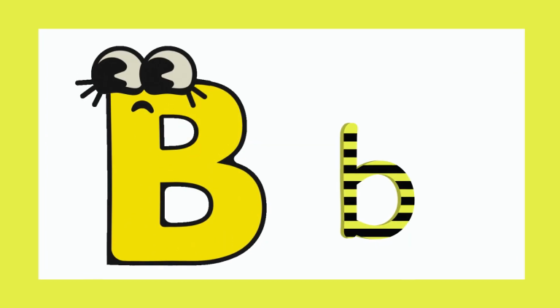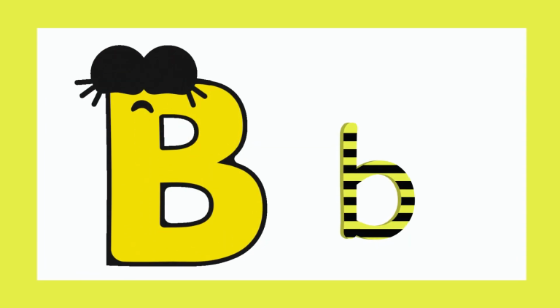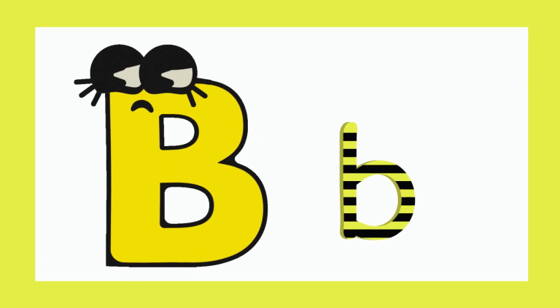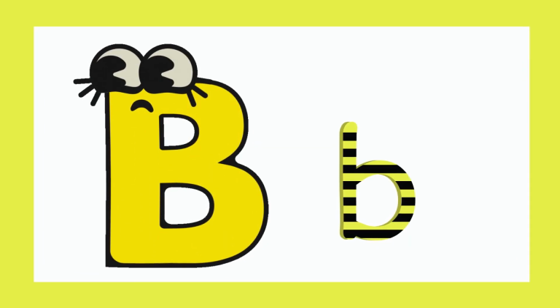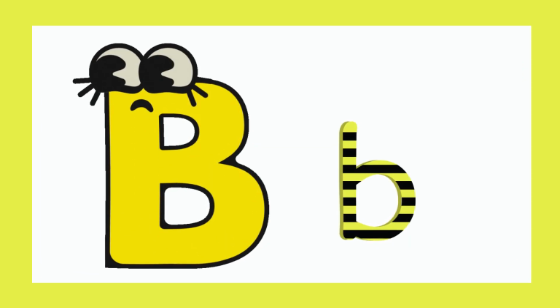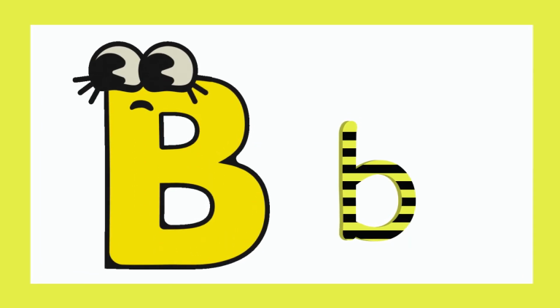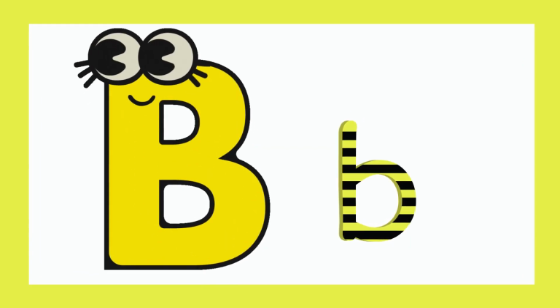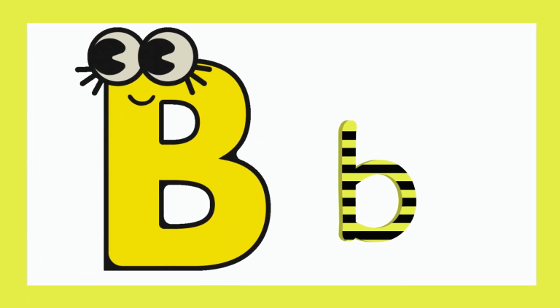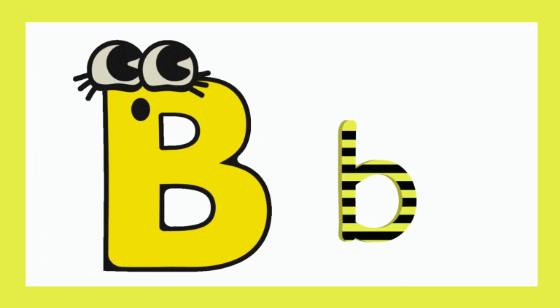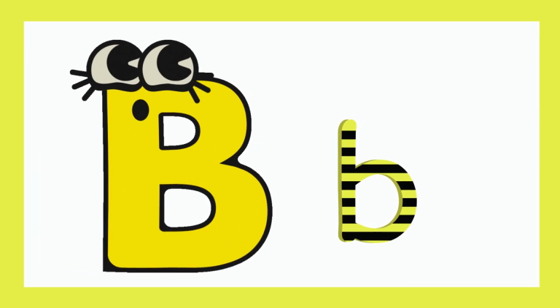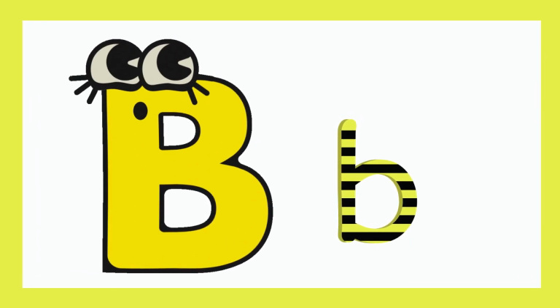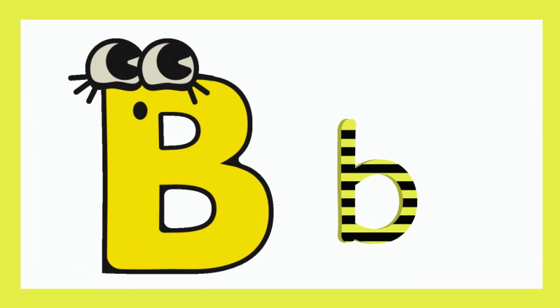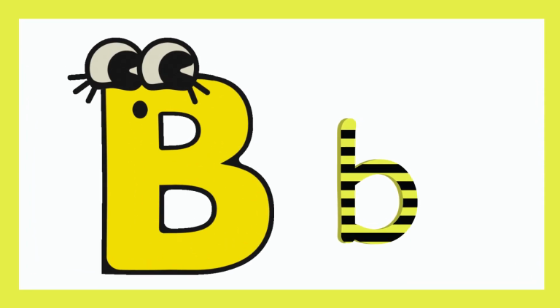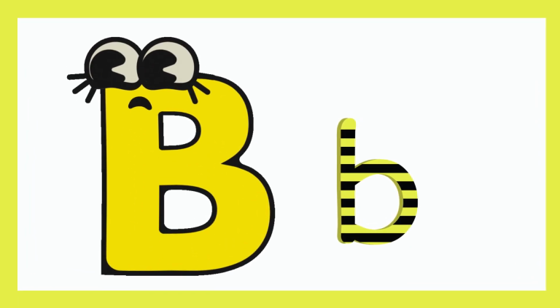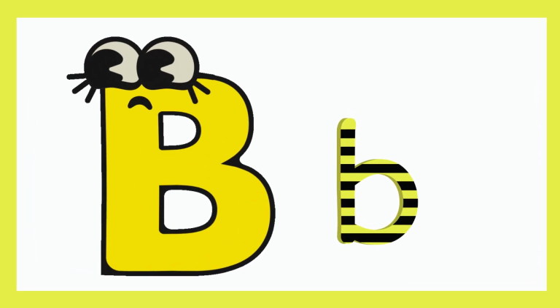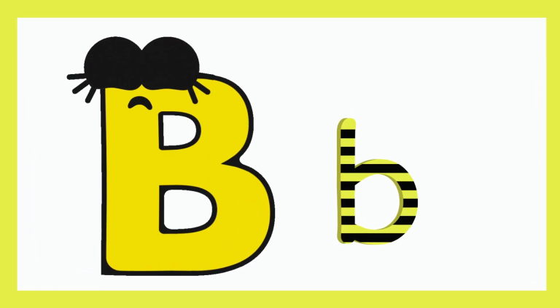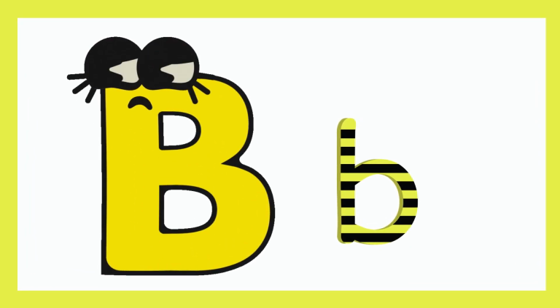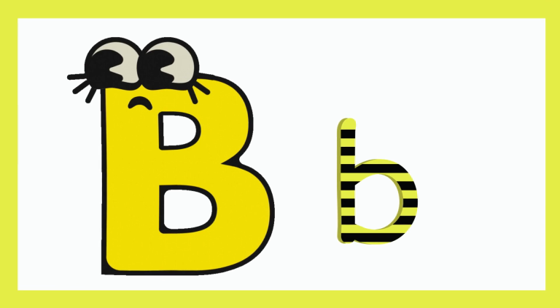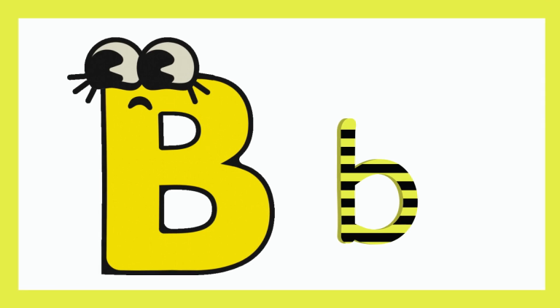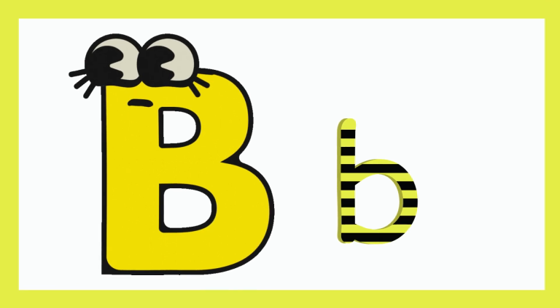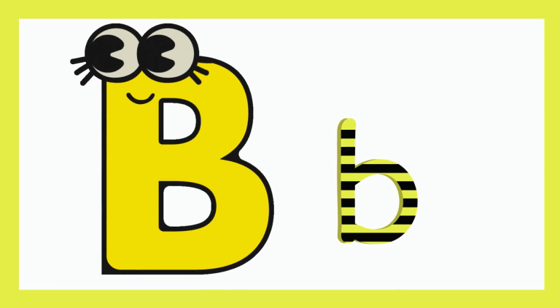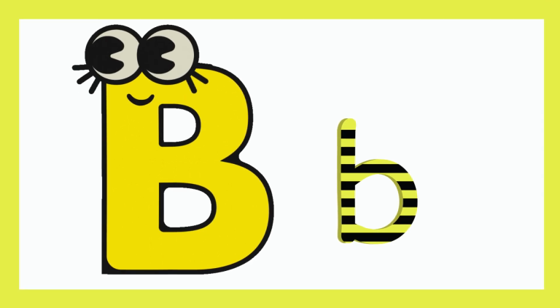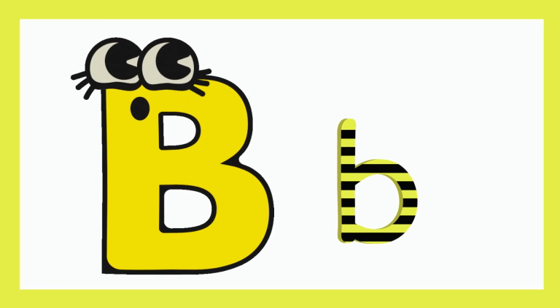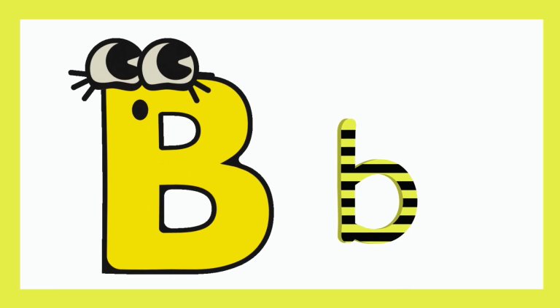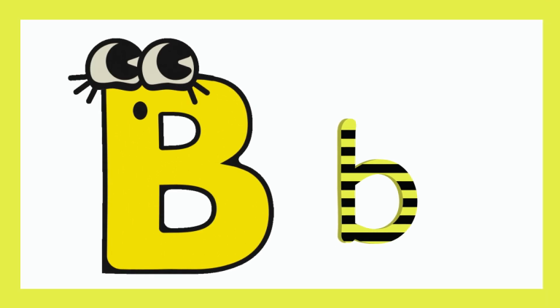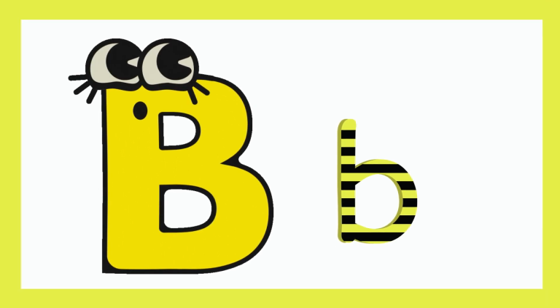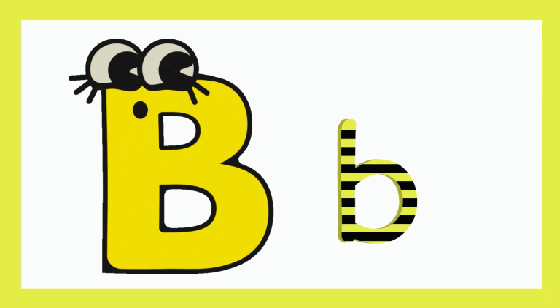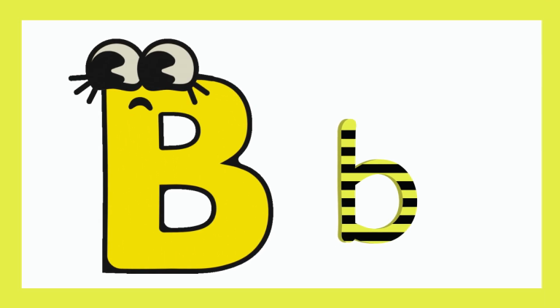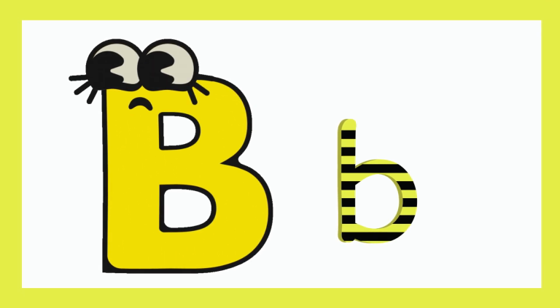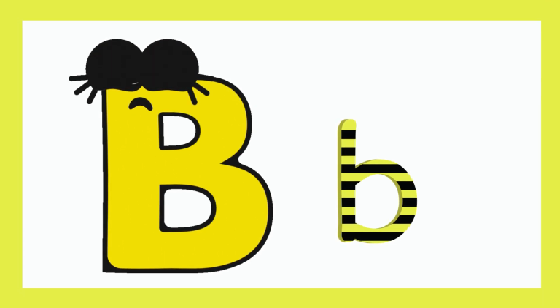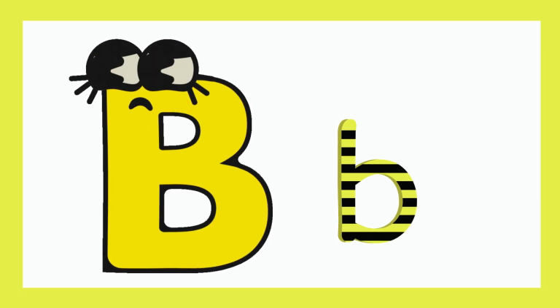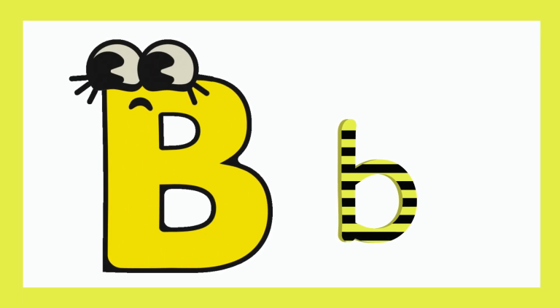Hello kids, welcome to my YouTube channel. Today we are going to learn about the letter B.